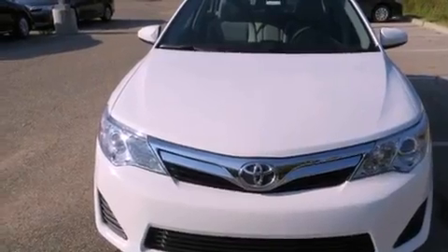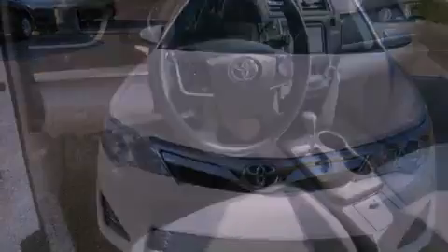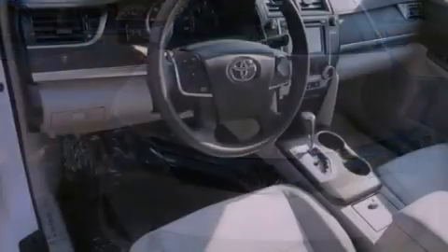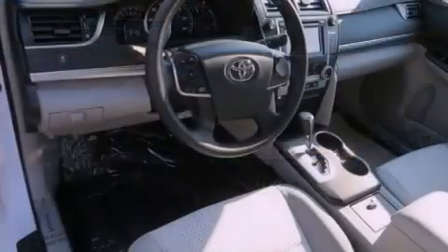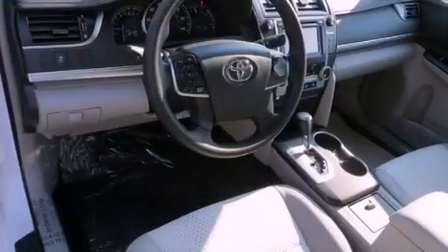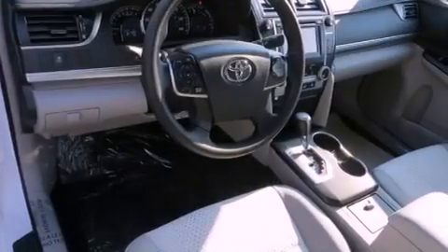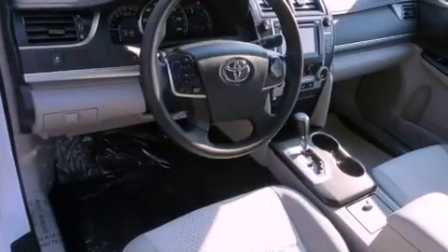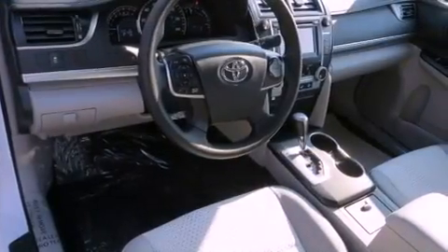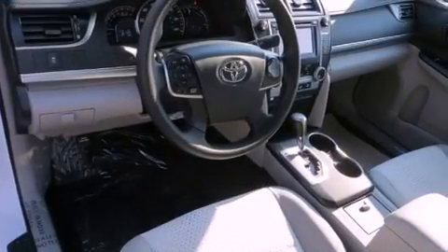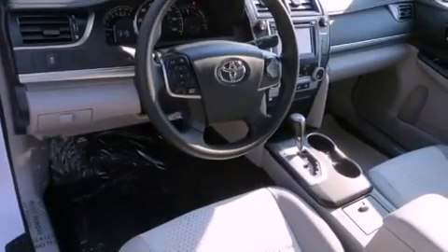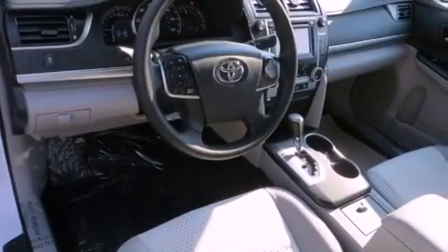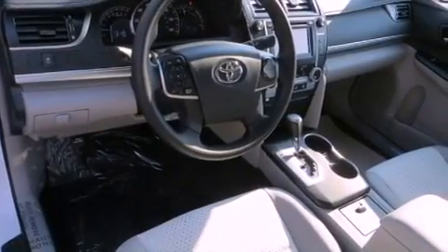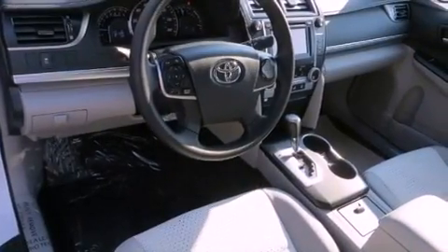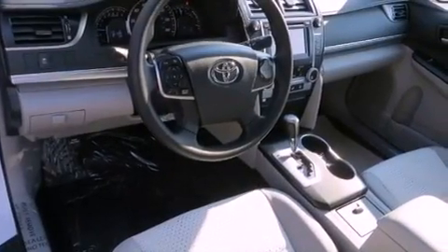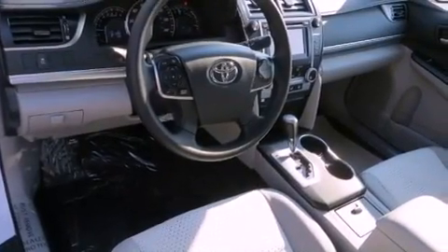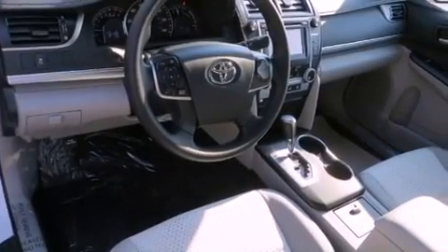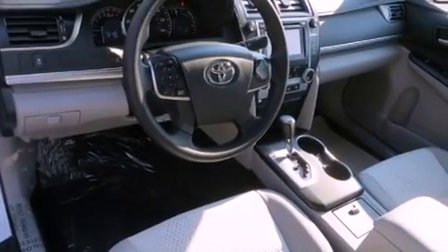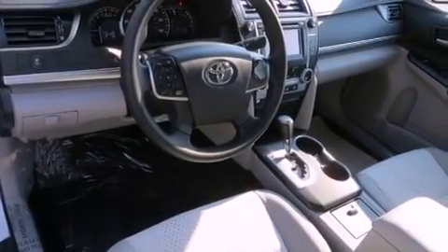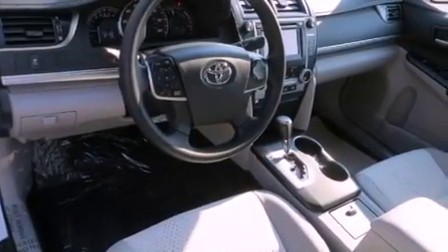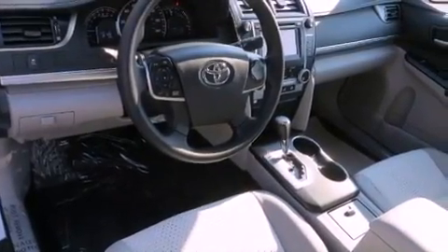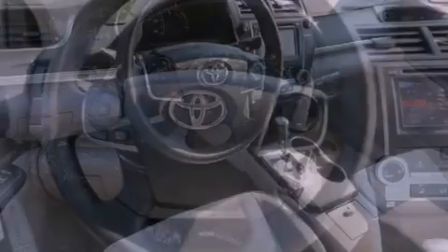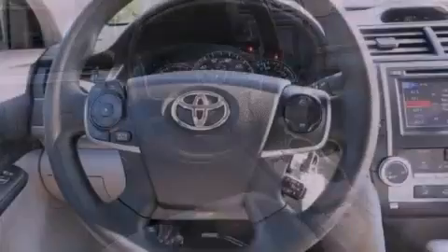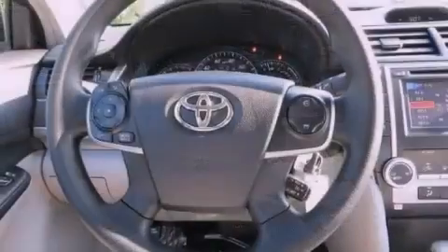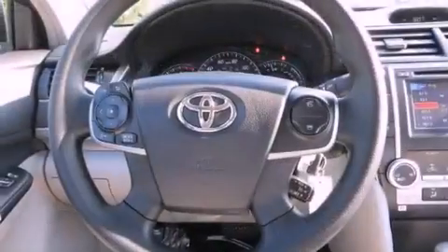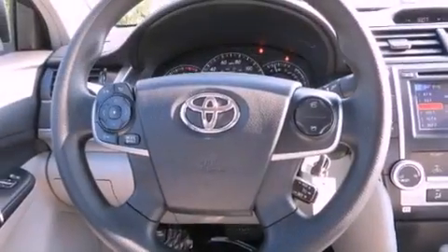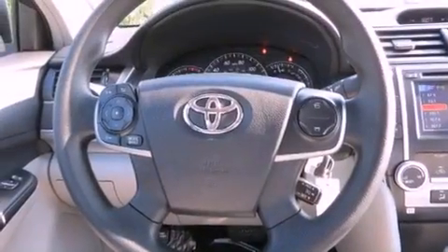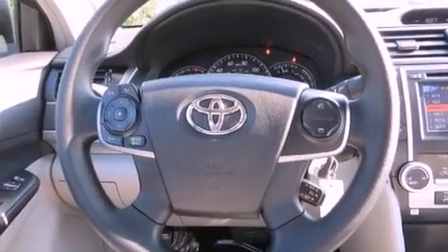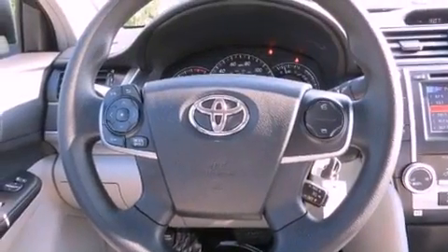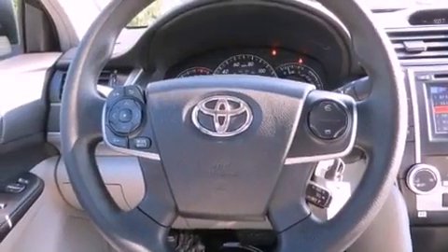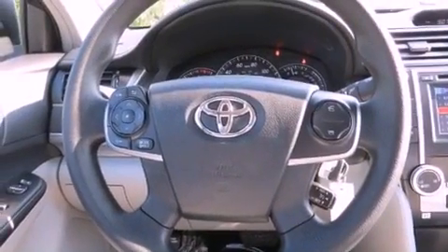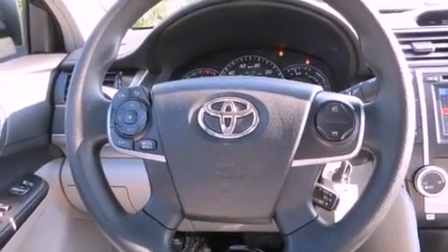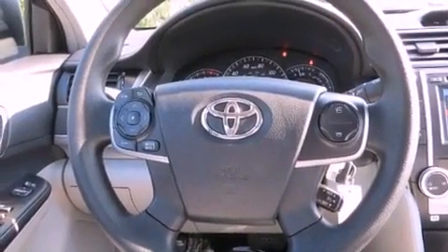With an EPA estimated rating of 35 miles per gallon on the highway, fuel efficiency is still high on the list of priorities.